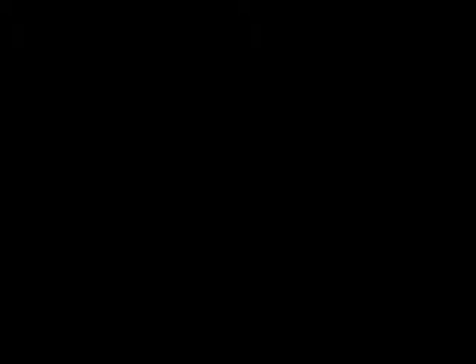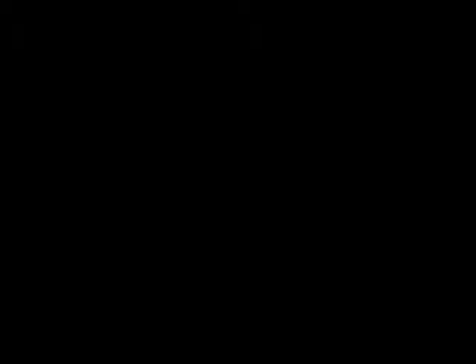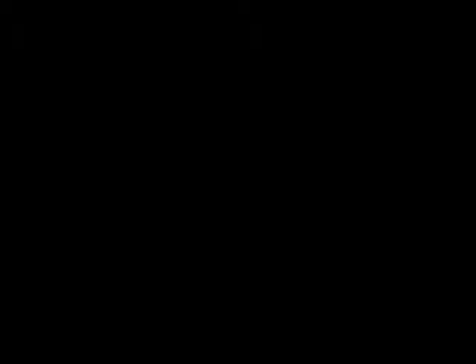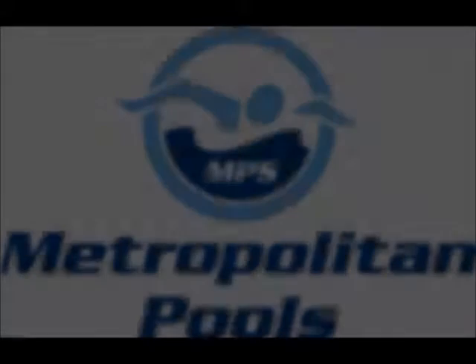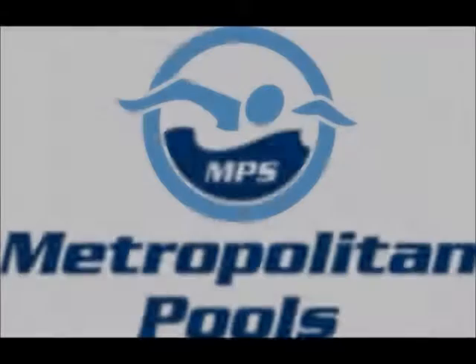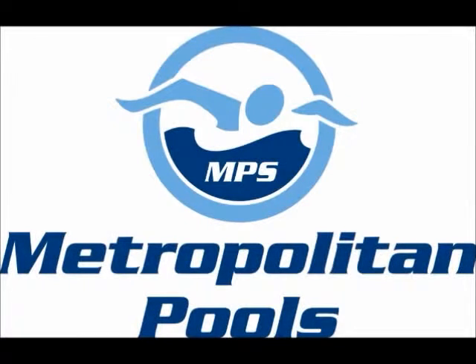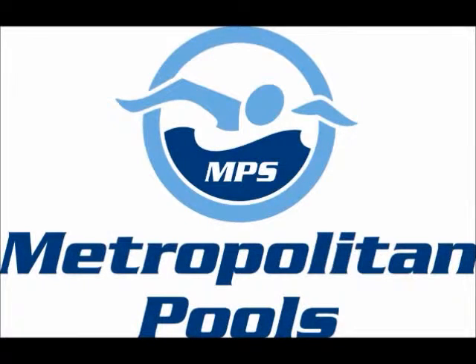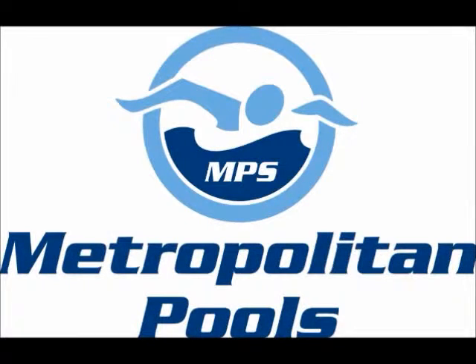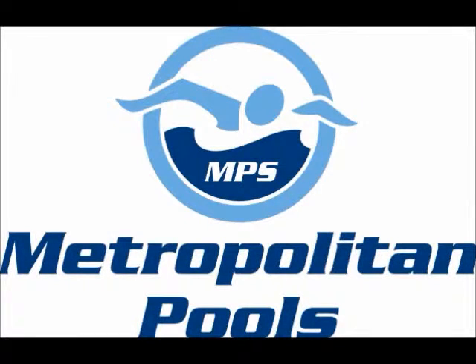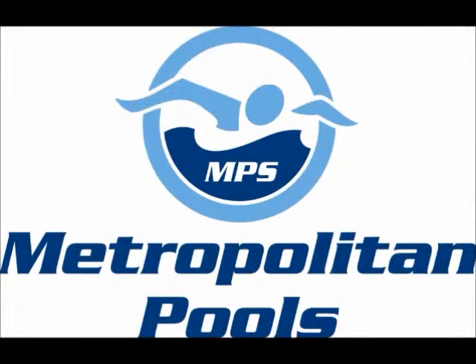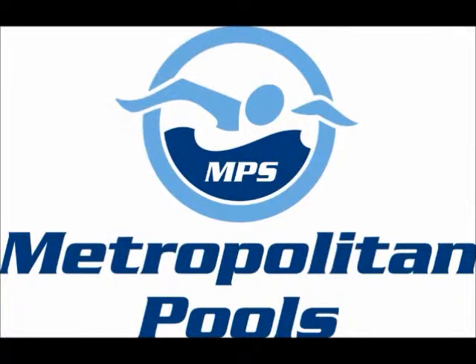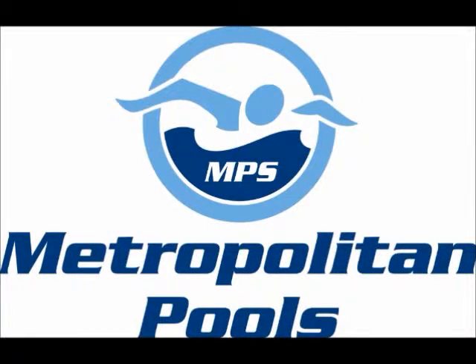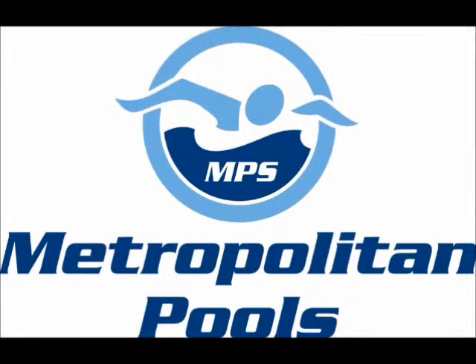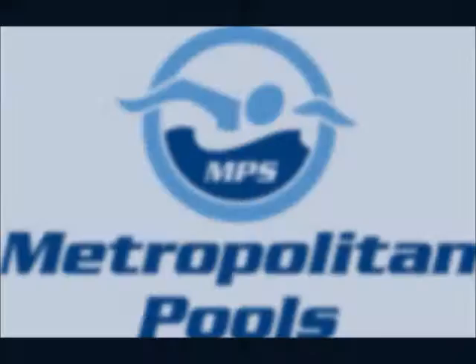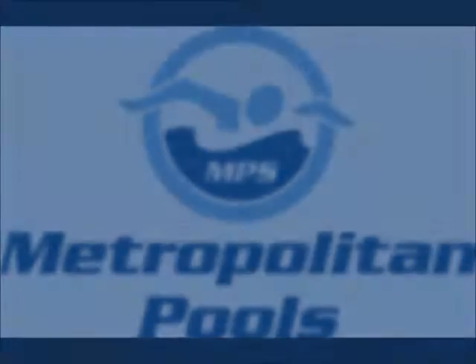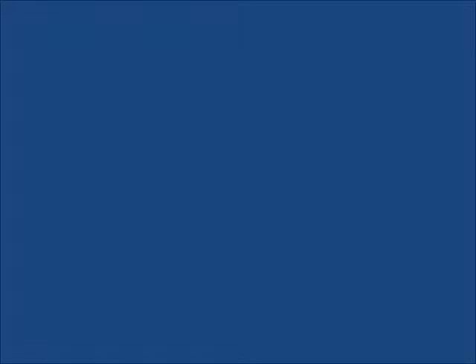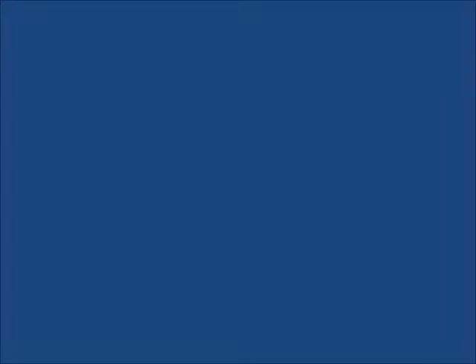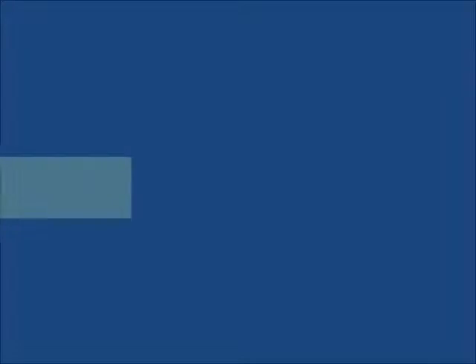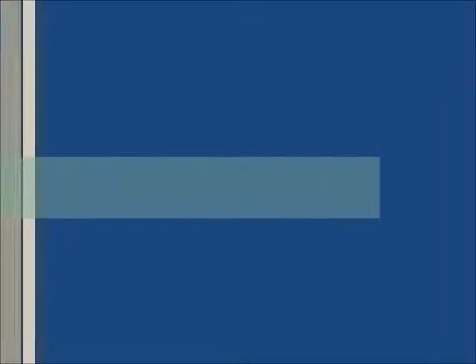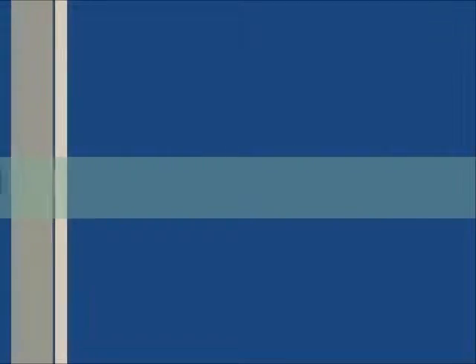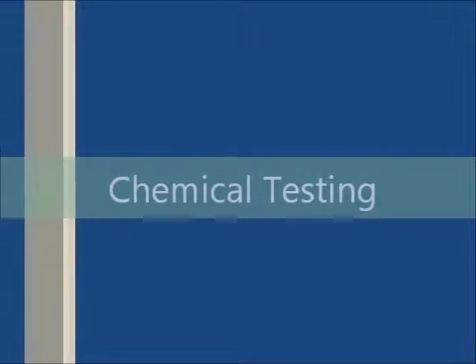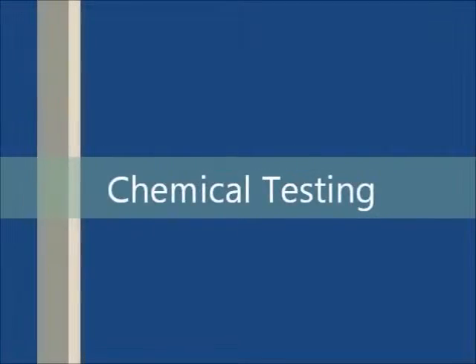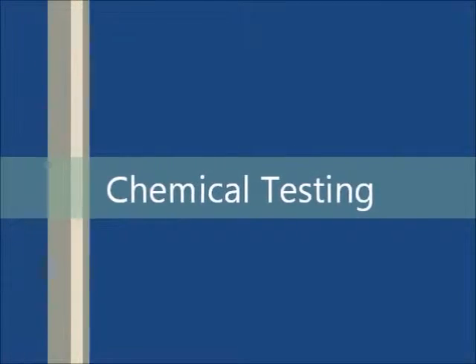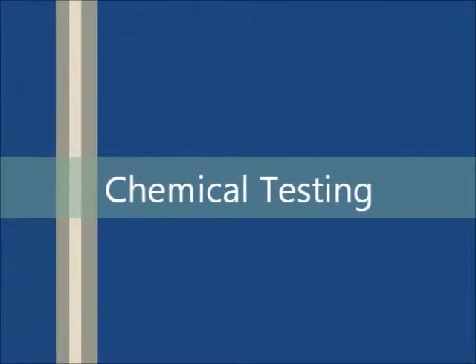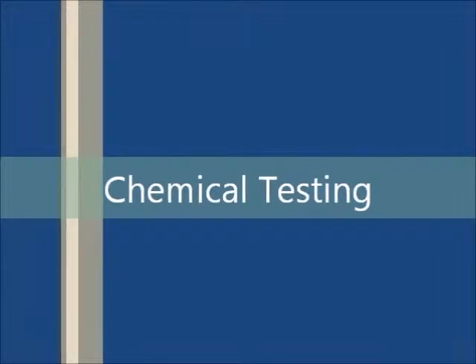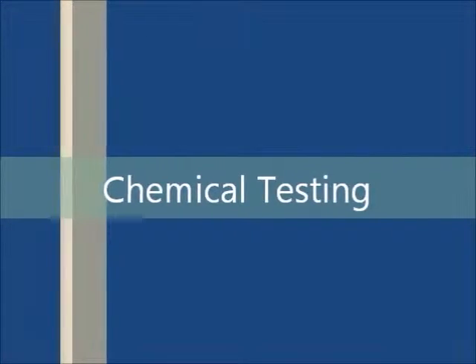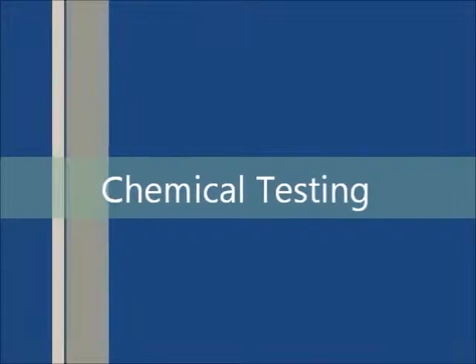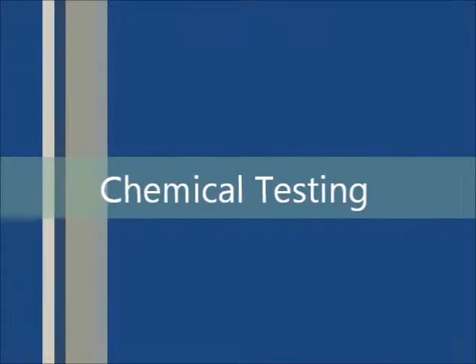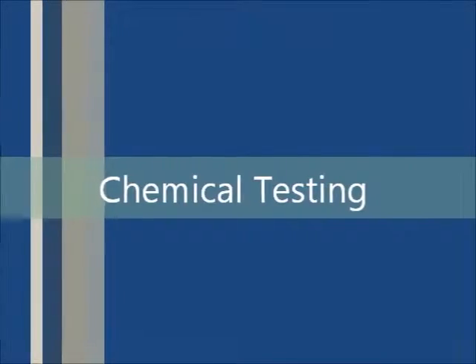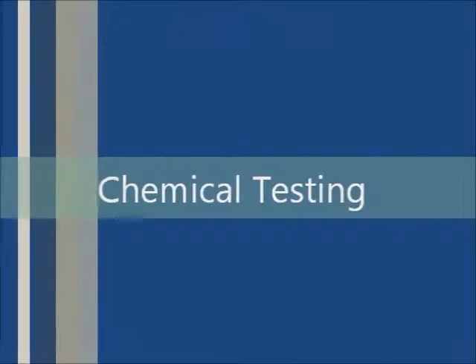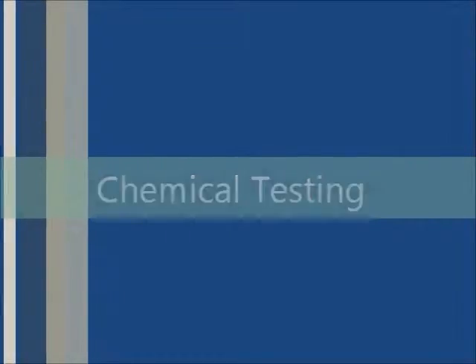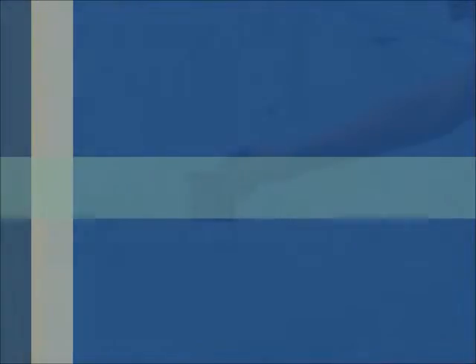Hello and welcome to the Metropolitan Pool's instructional videos. Today we will be going over chemical testing.